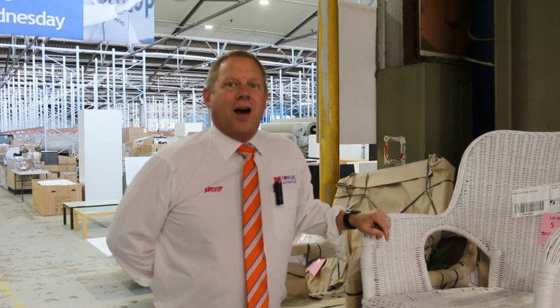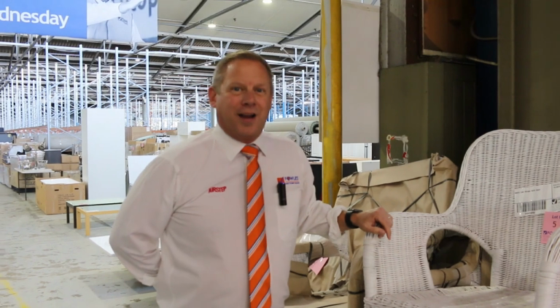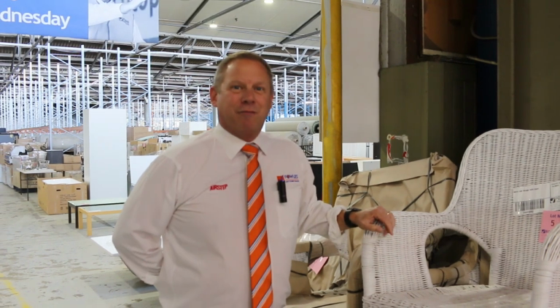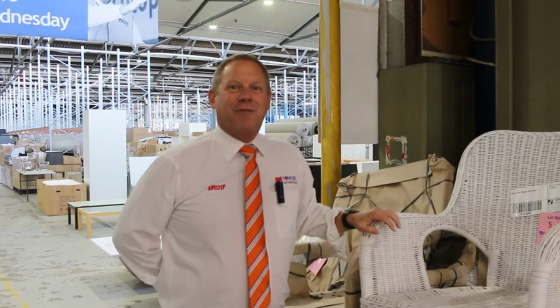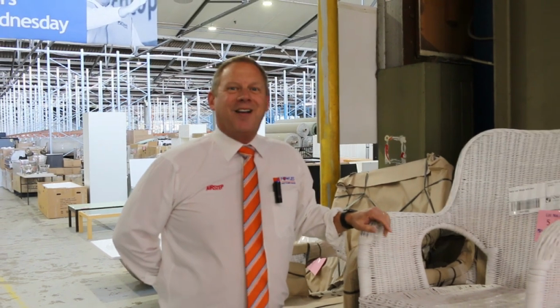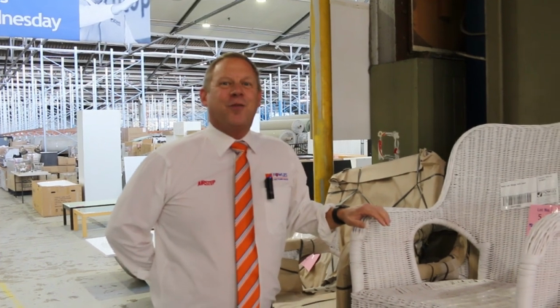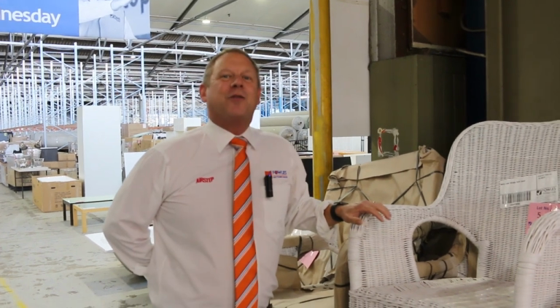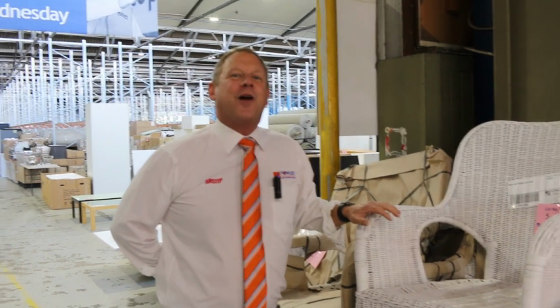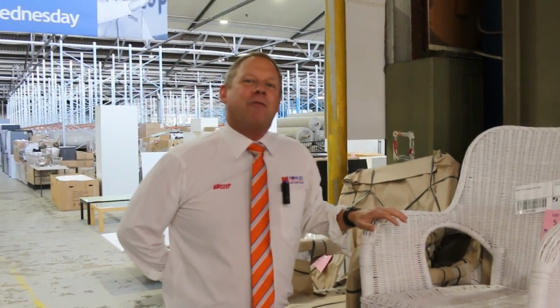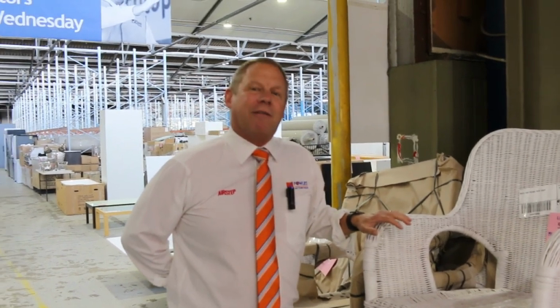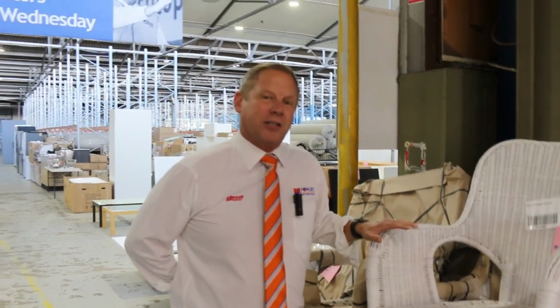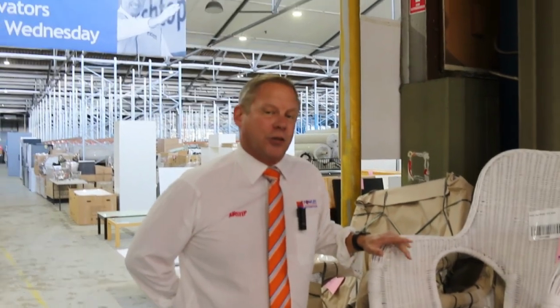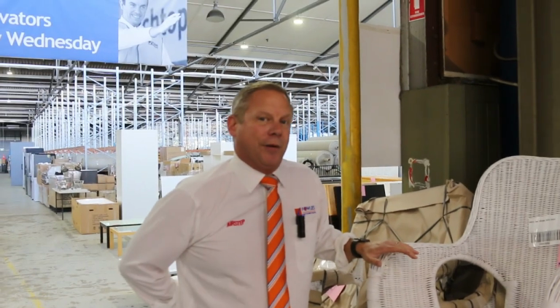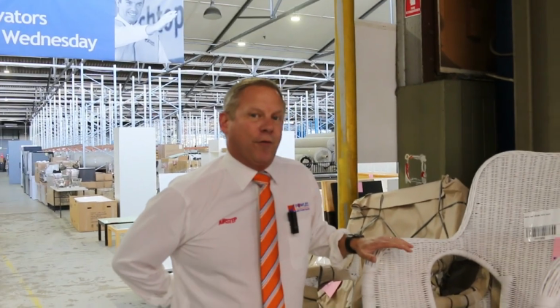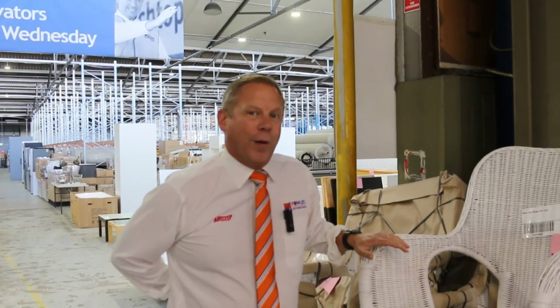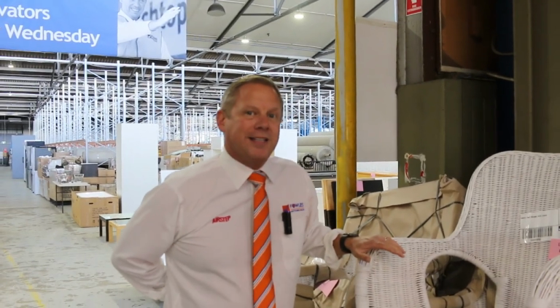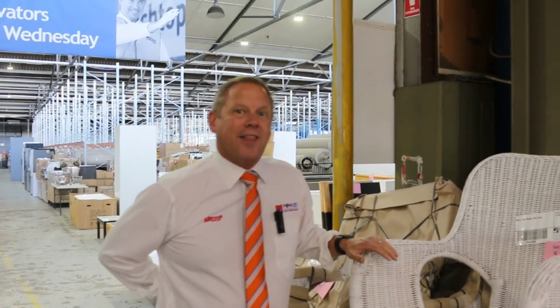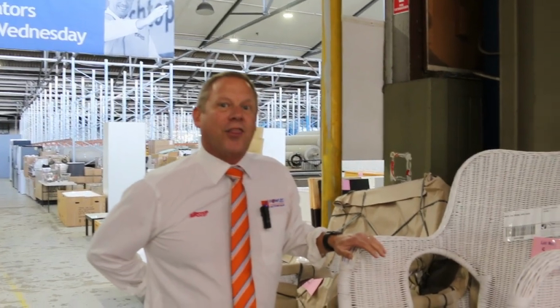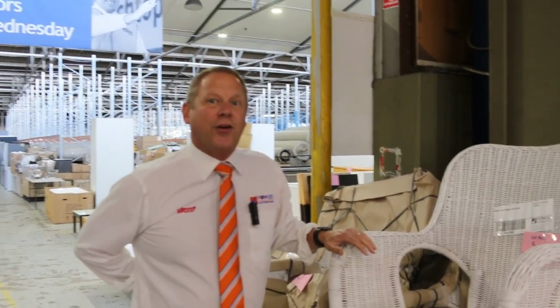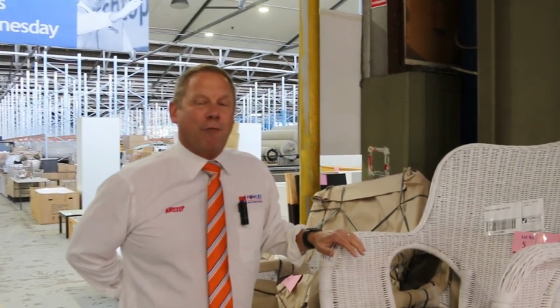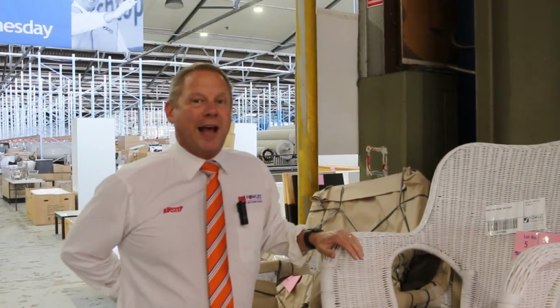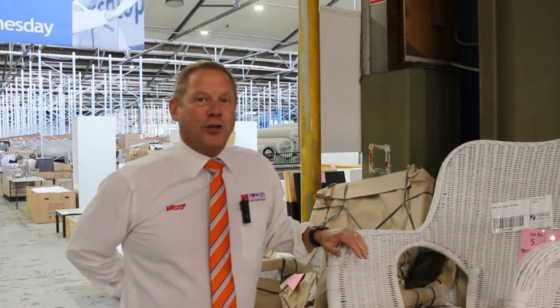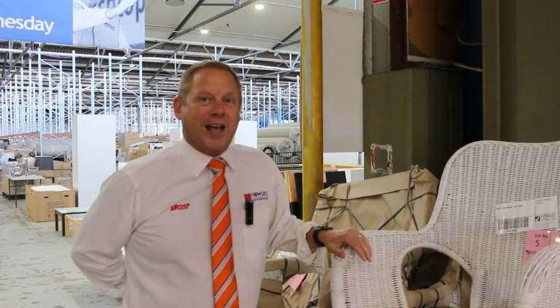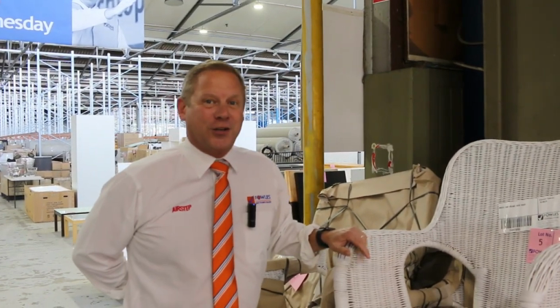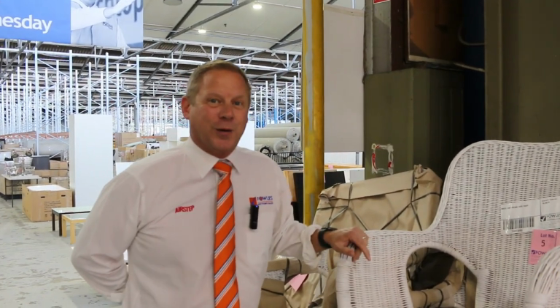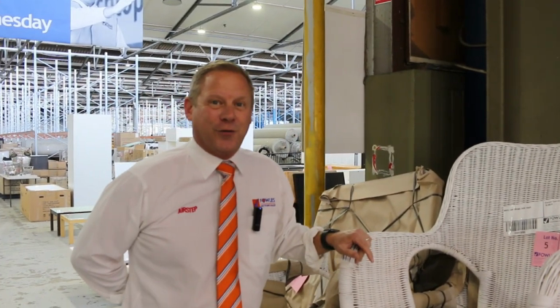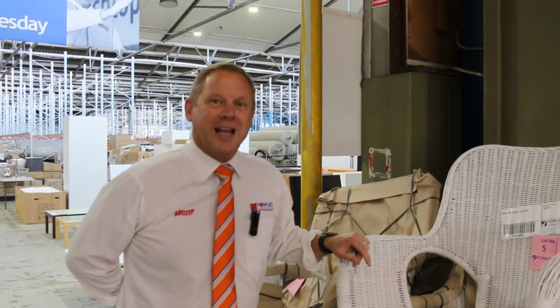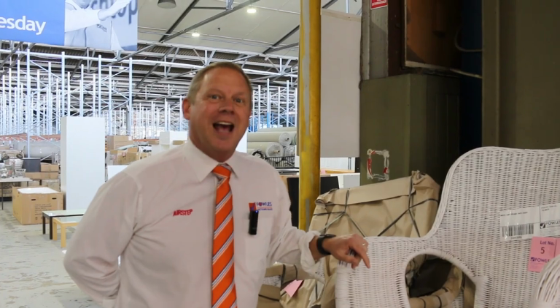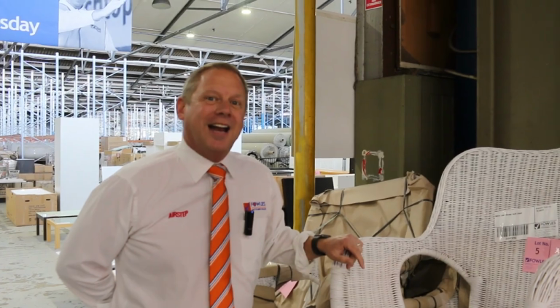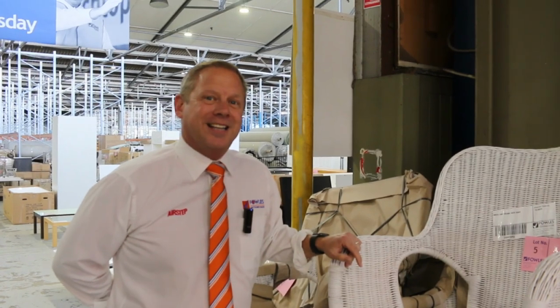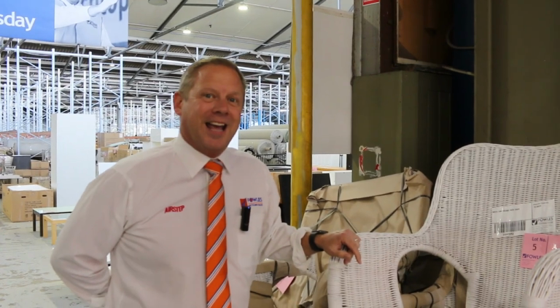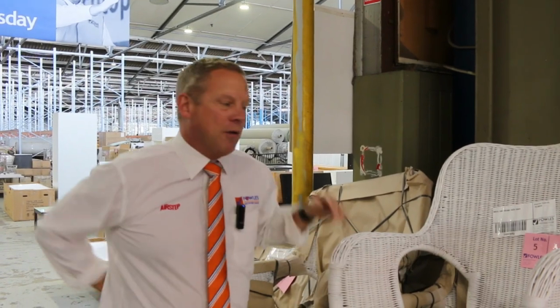Hi, I'm Liam from Vowles and welcome to the Home Renovators Auction Preview for Wednesday the 3rd of May 2023 at 10am.